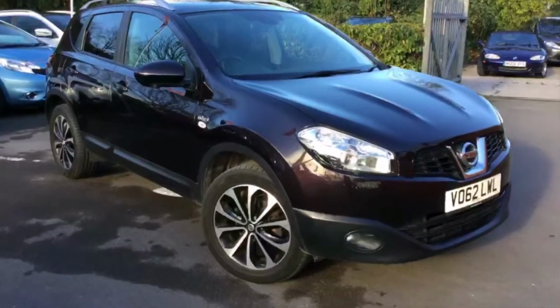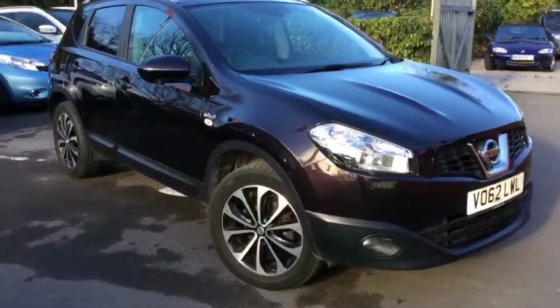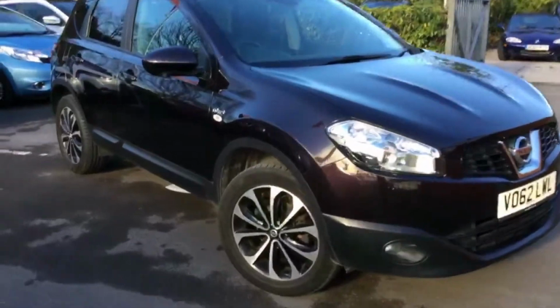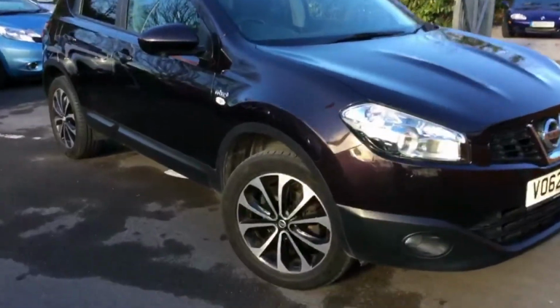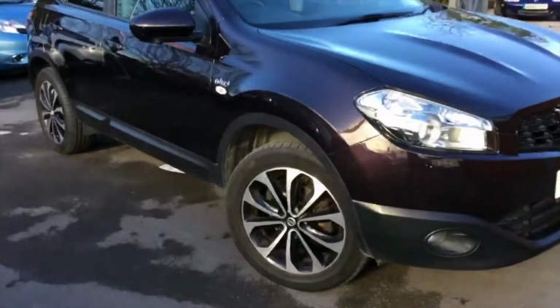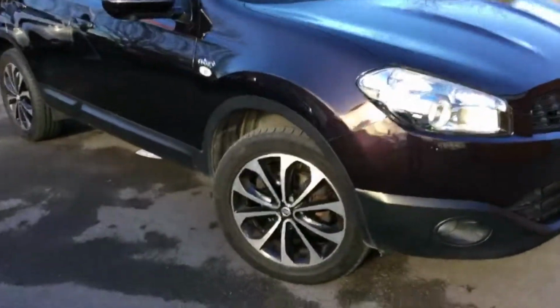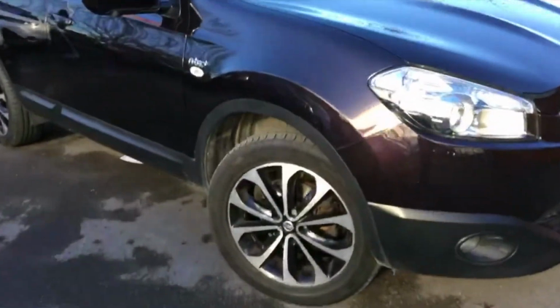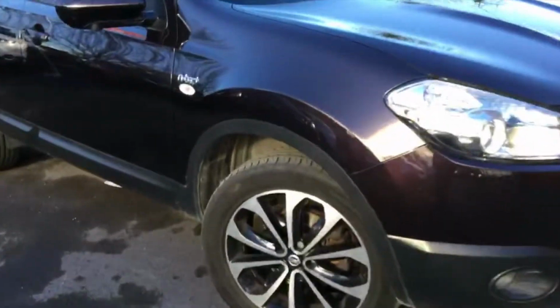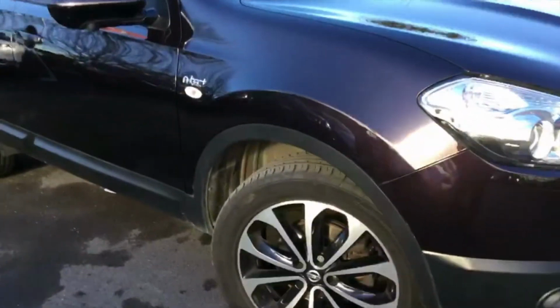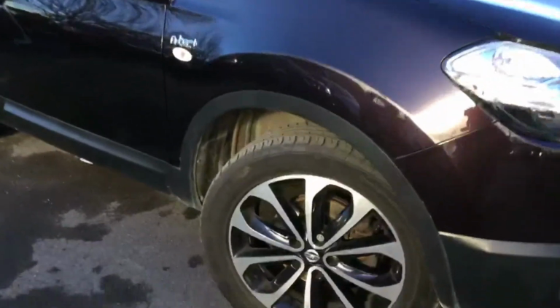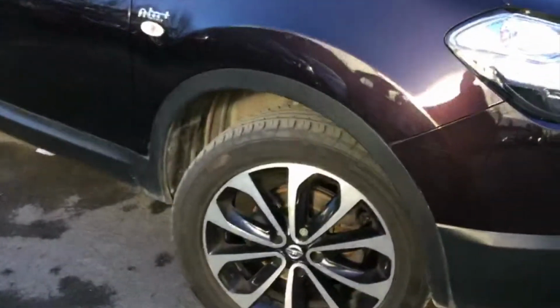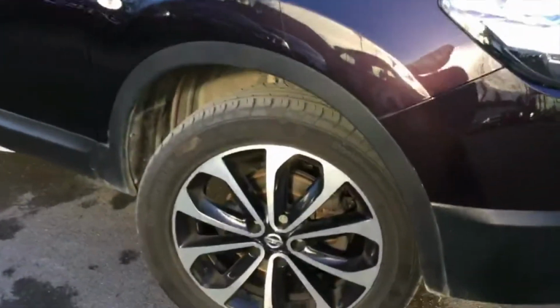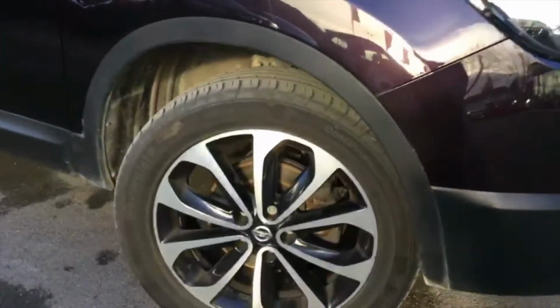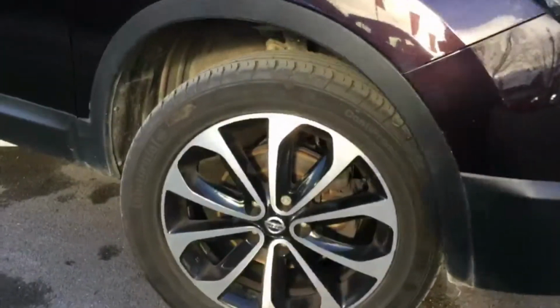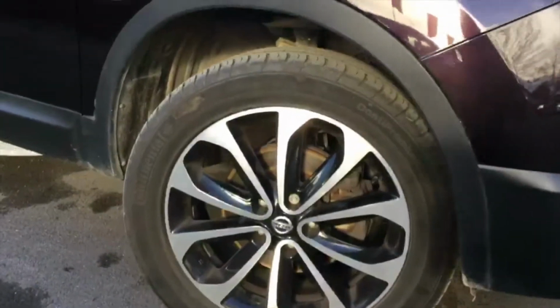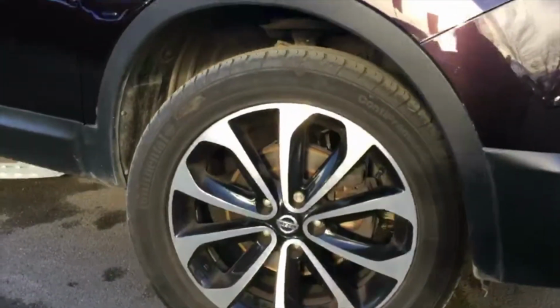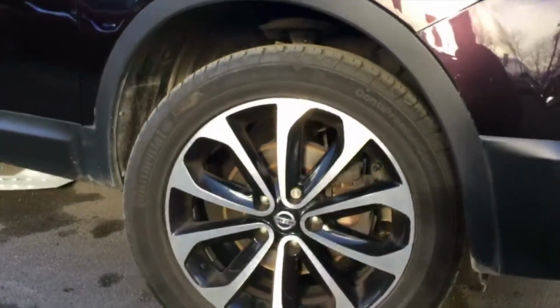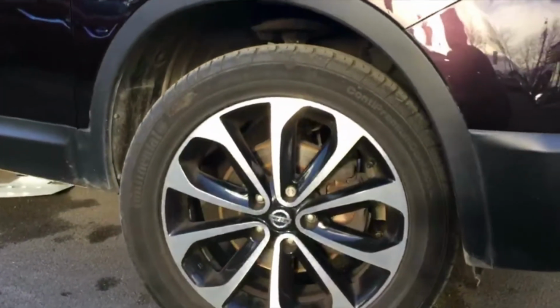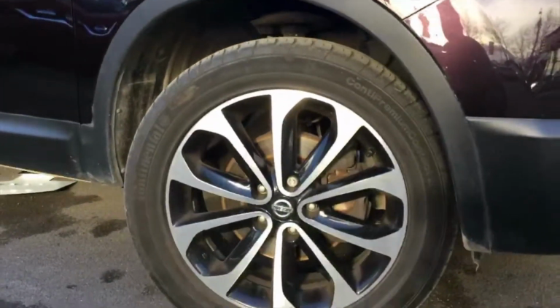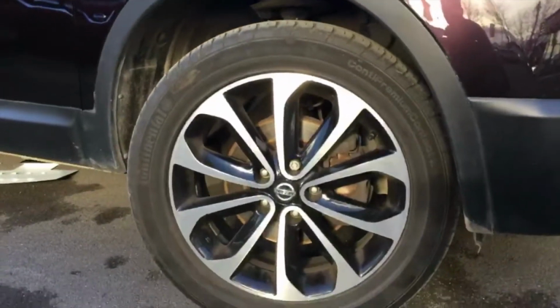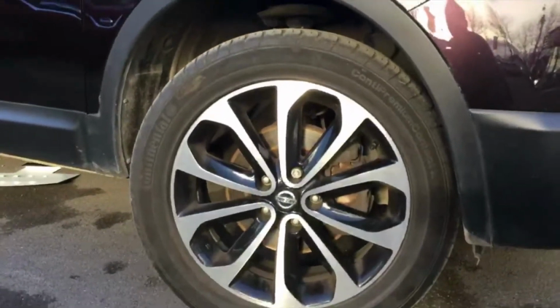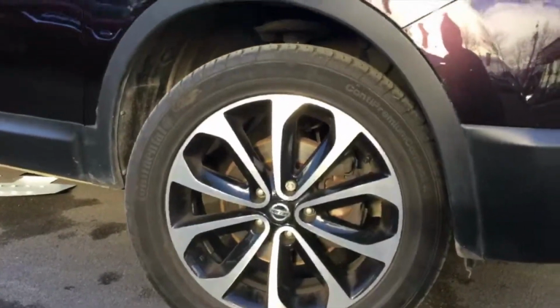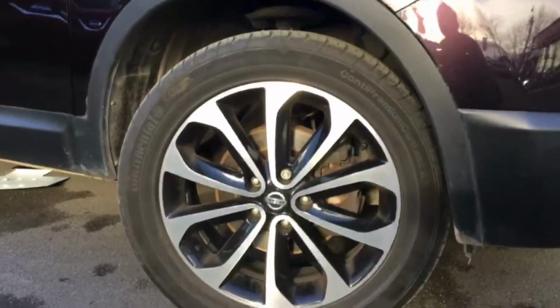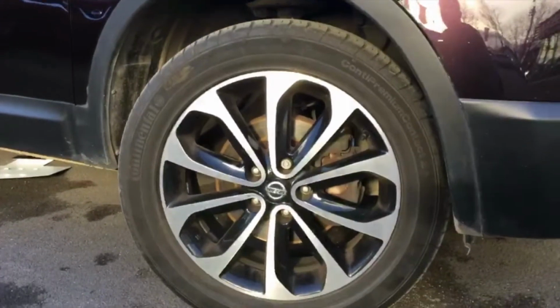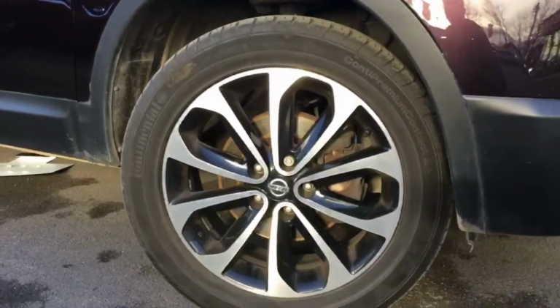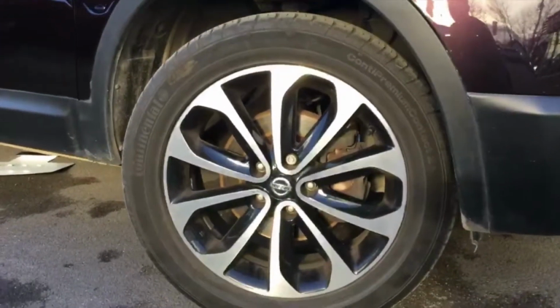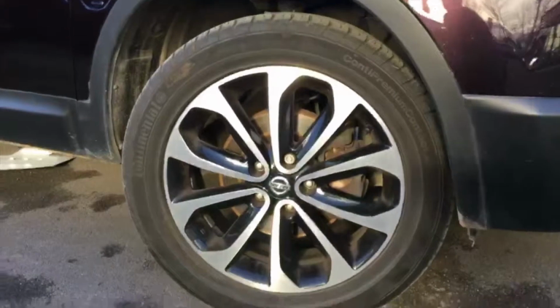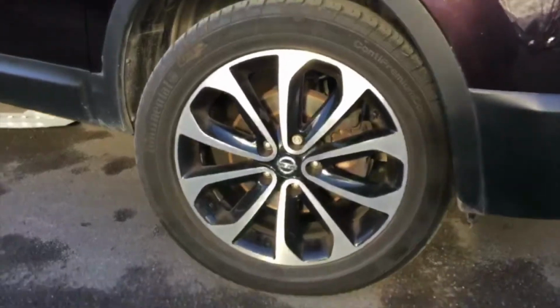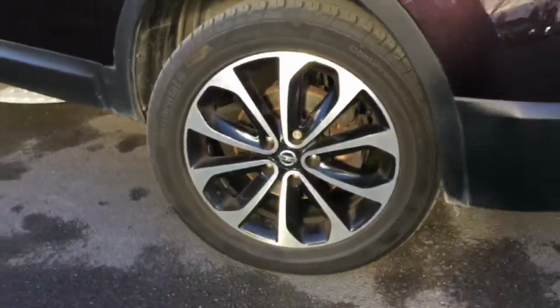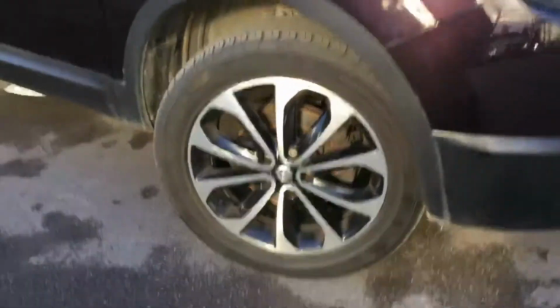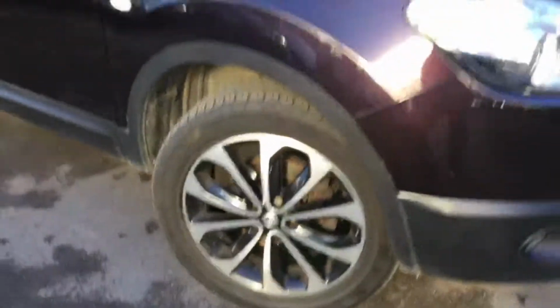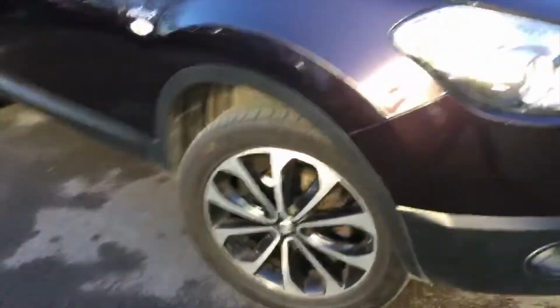You've got the two-tone on the alloy wheels — the black and silver. Very nice 18-inch alloy wheels.